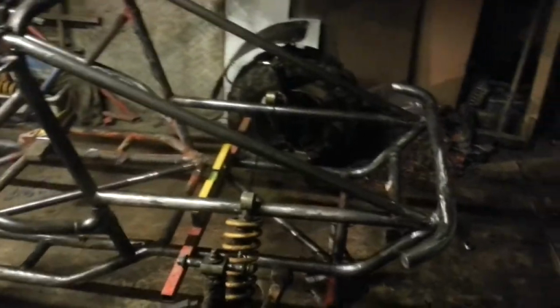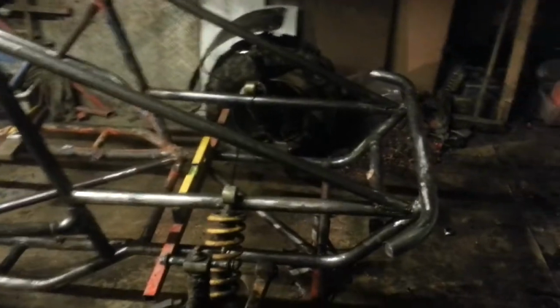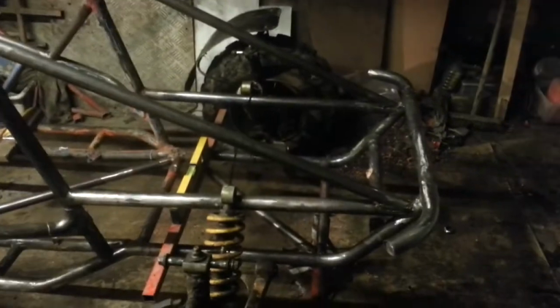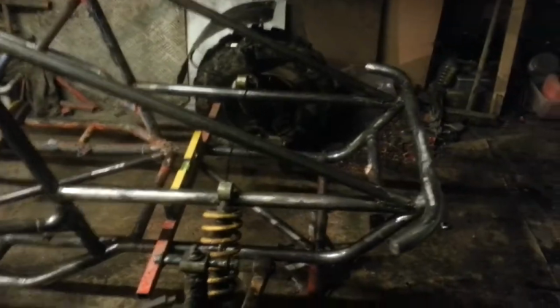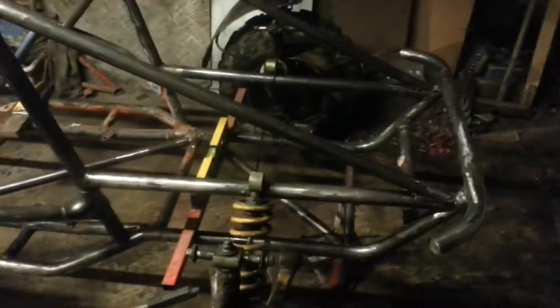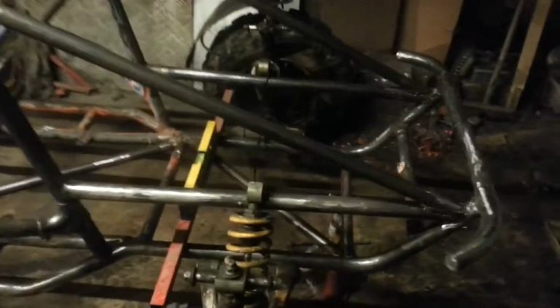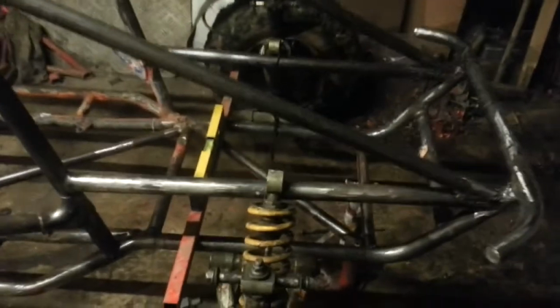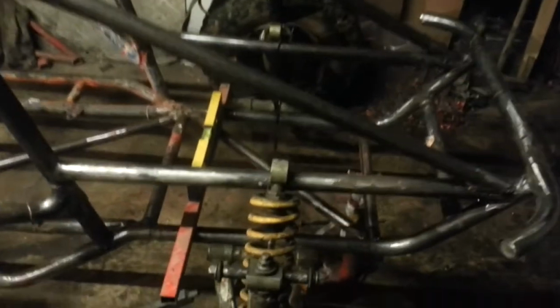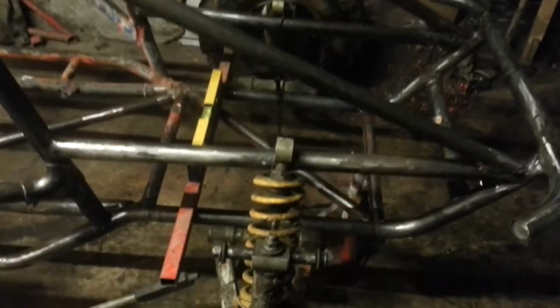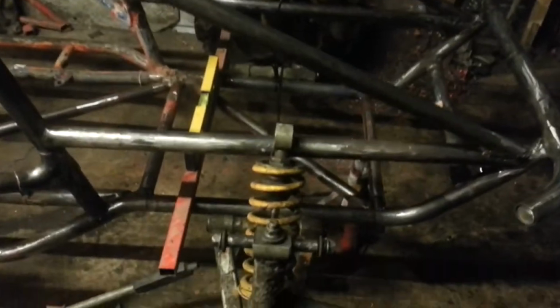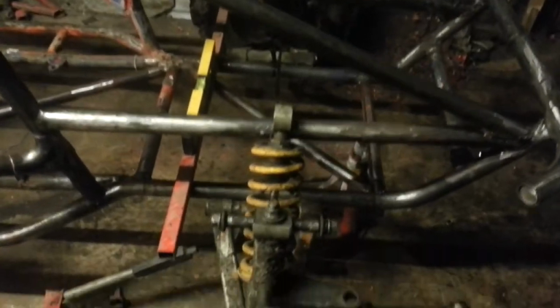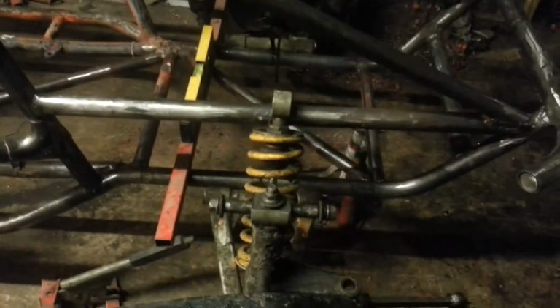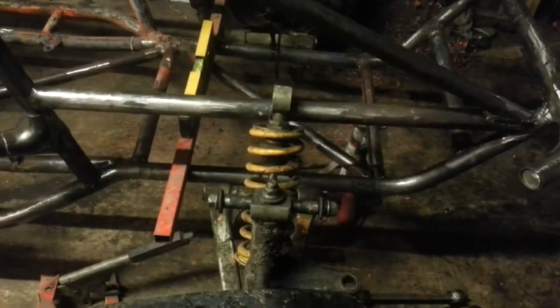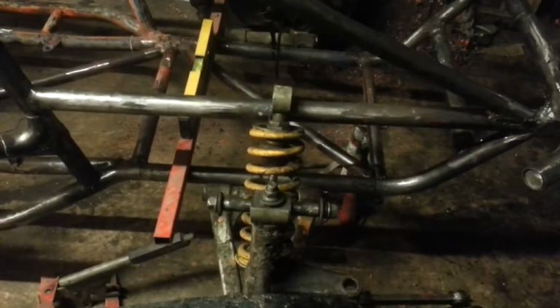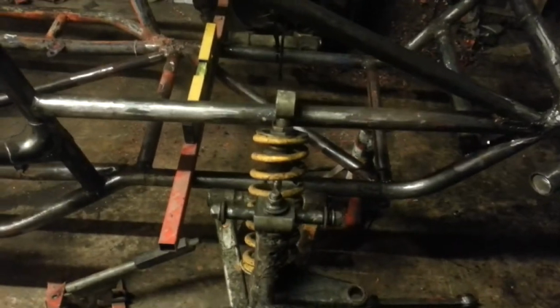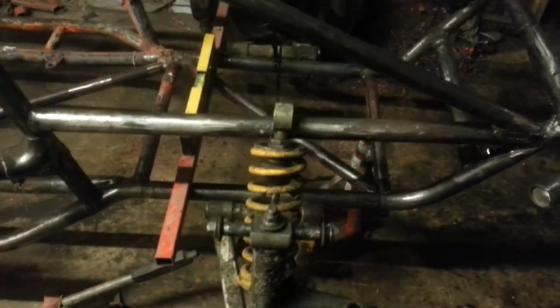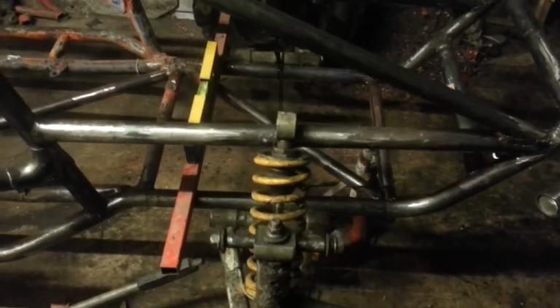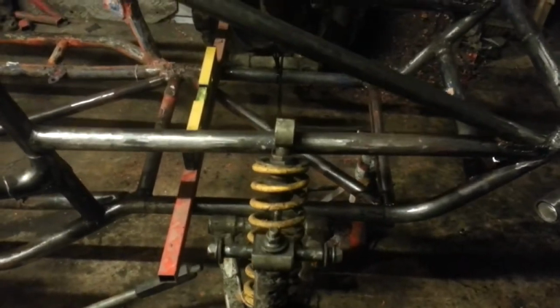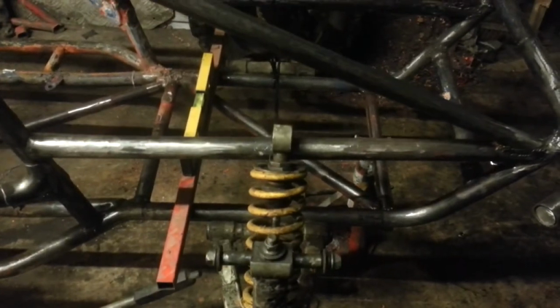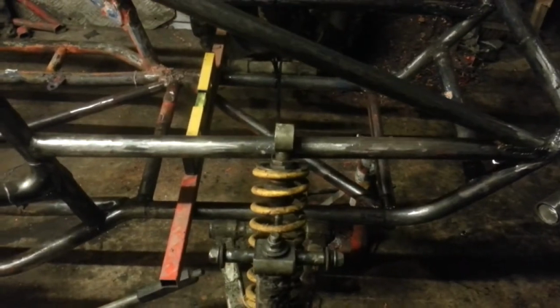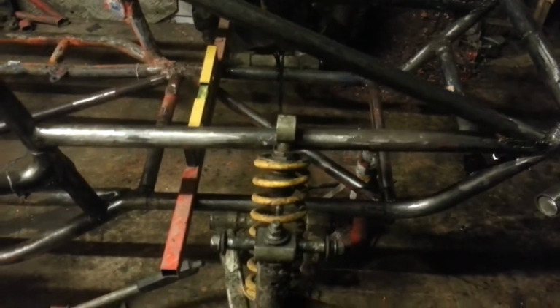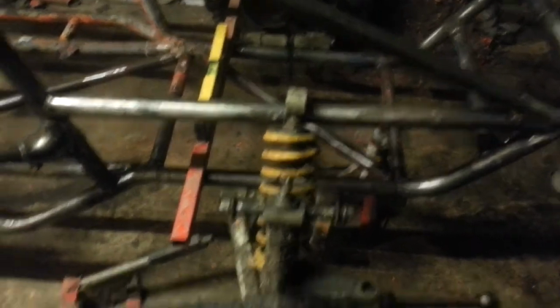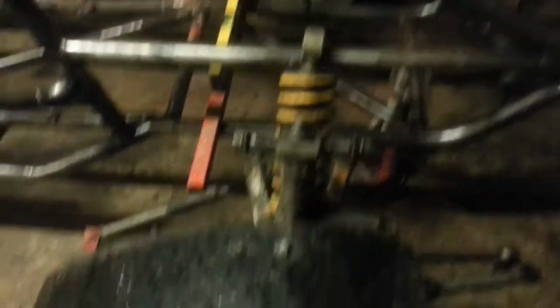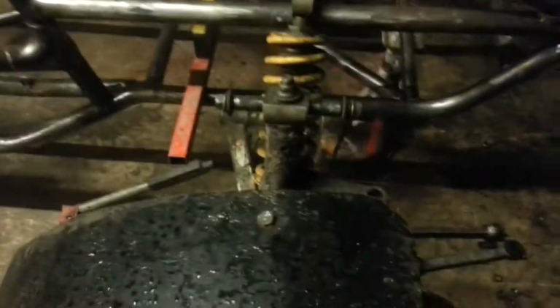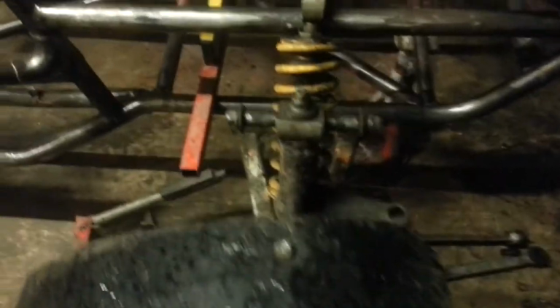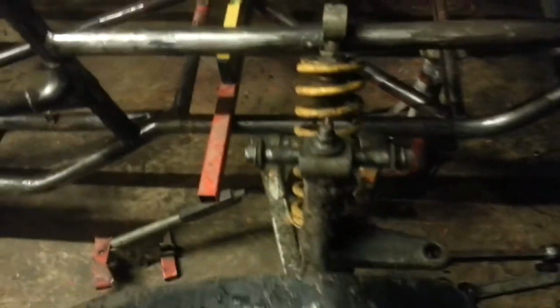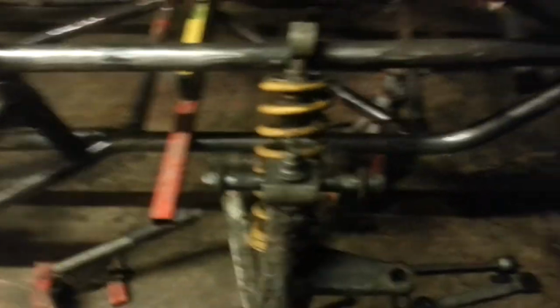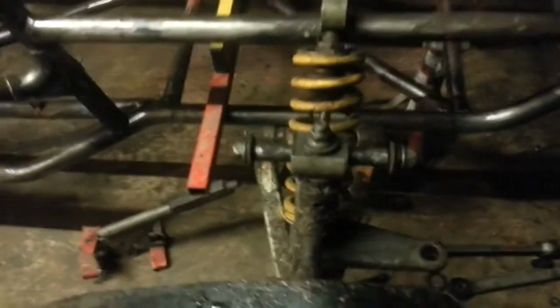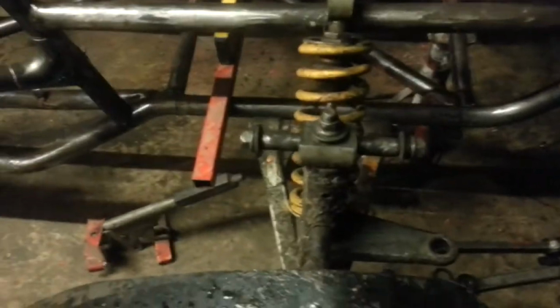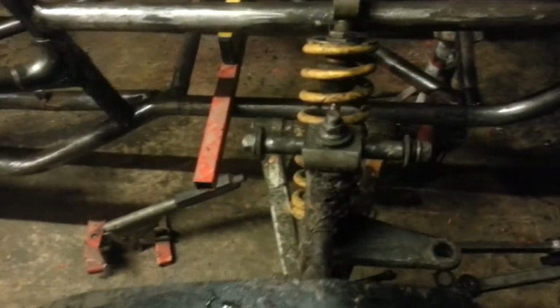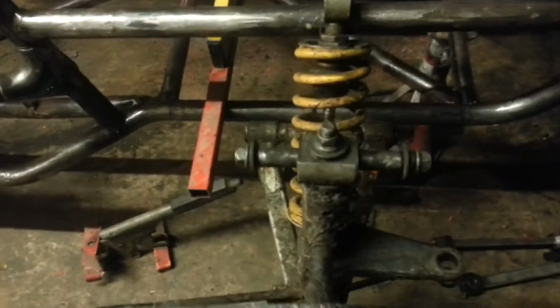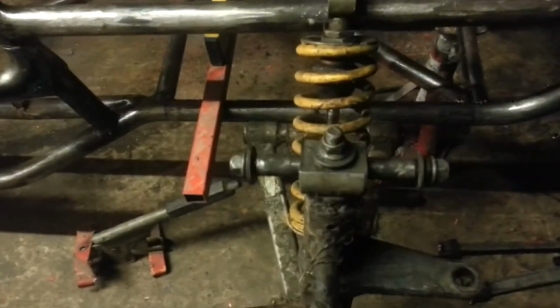I'll just make mounting points up when we need them, and make new arms to fit on these bits.